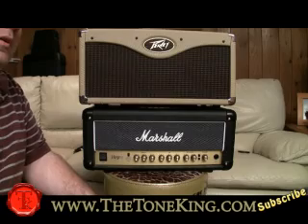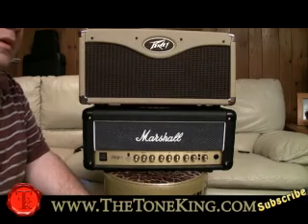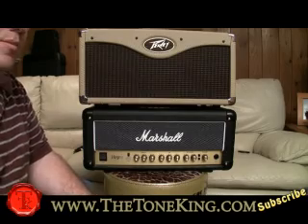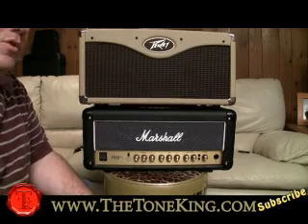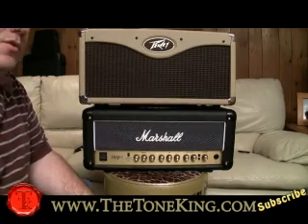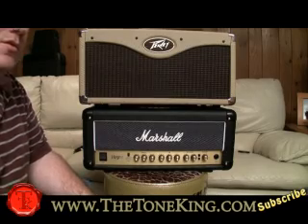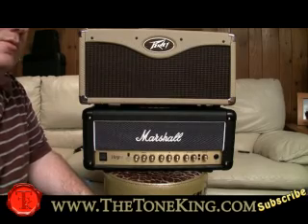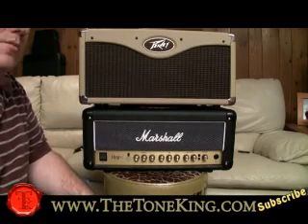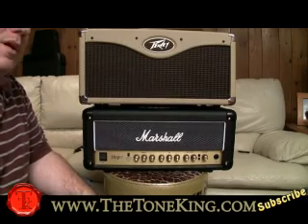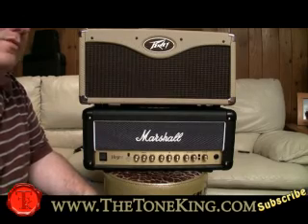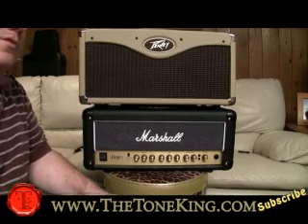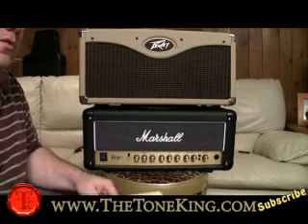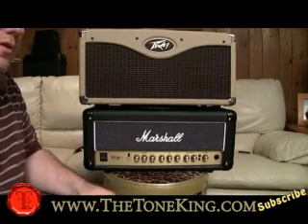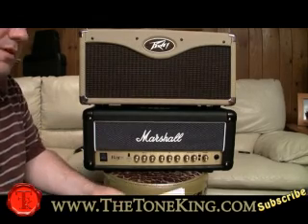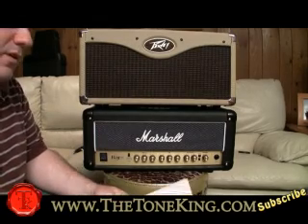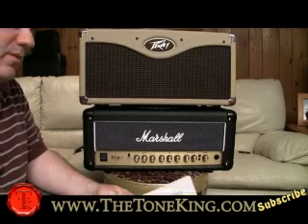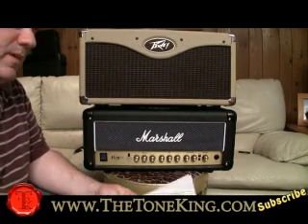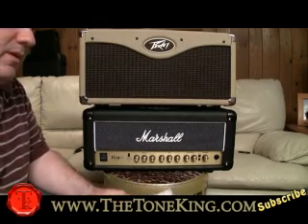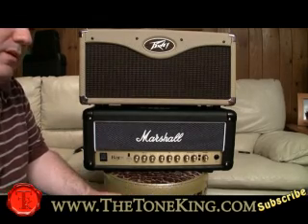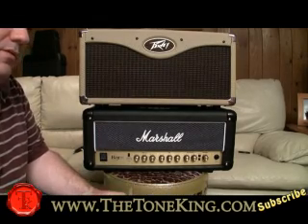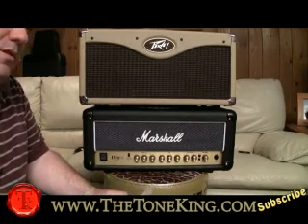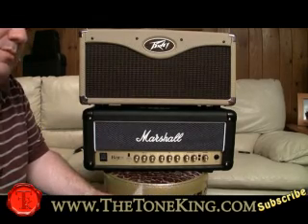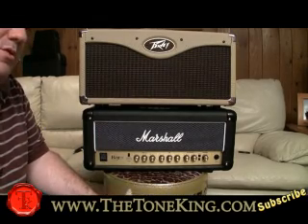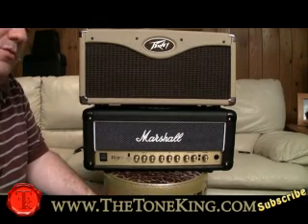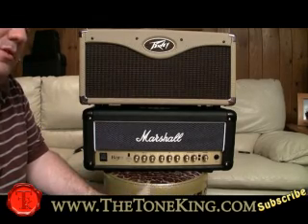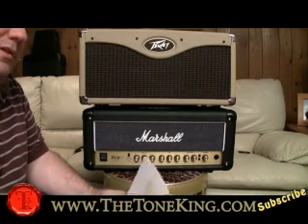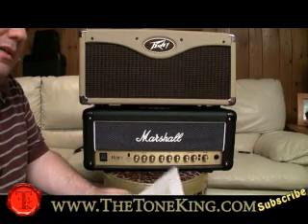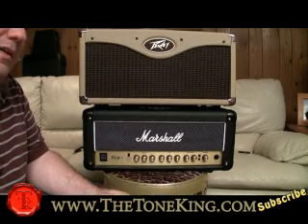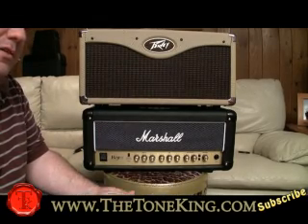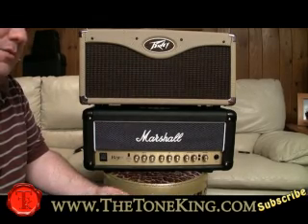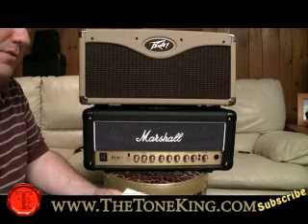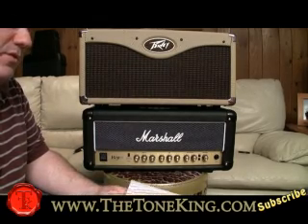Hey boys and girls, welcome back. This is the Tone King here, and I have something special for you today, as I always do.